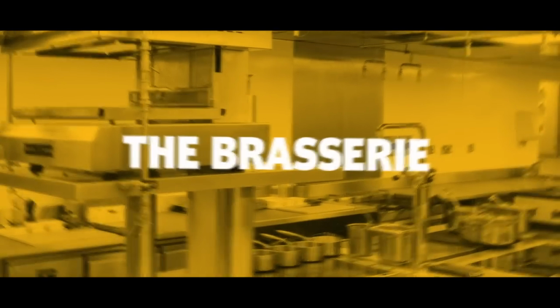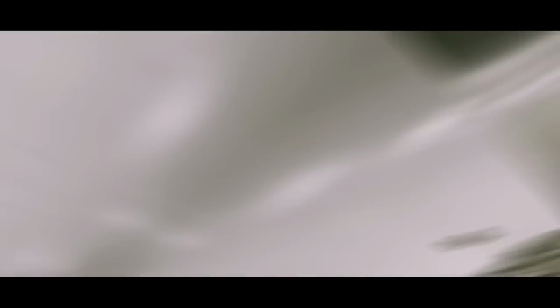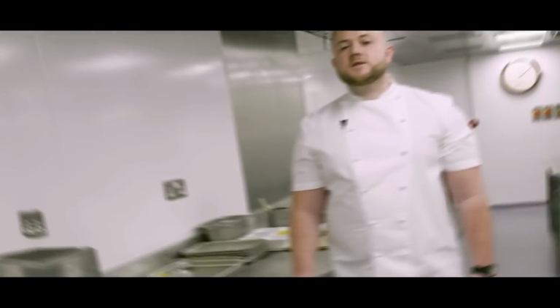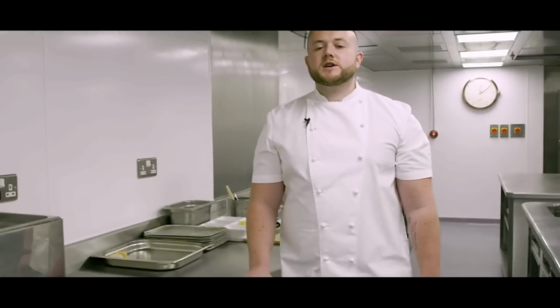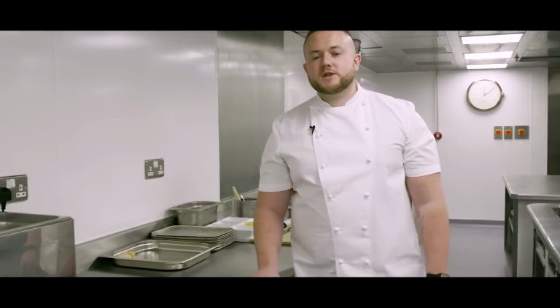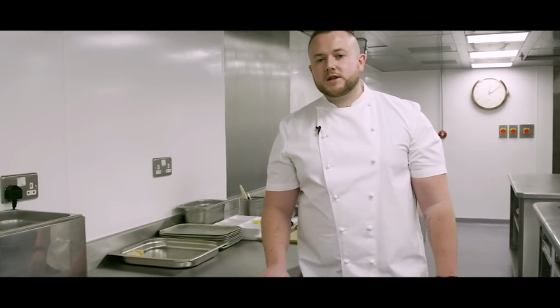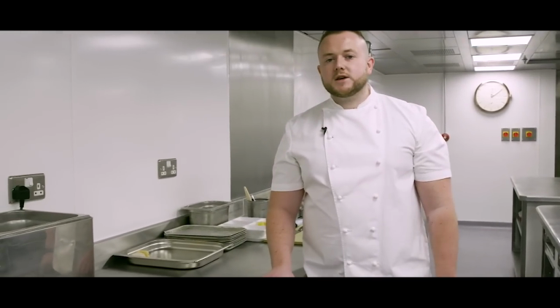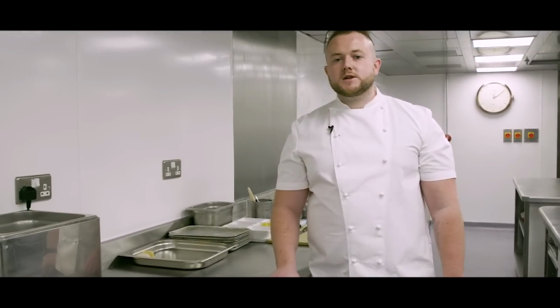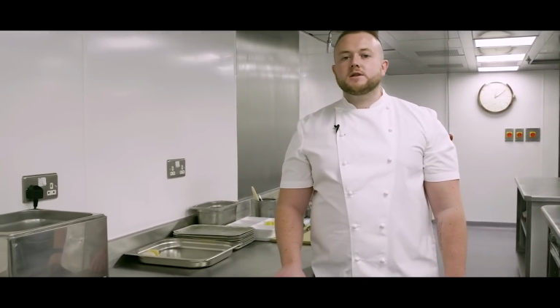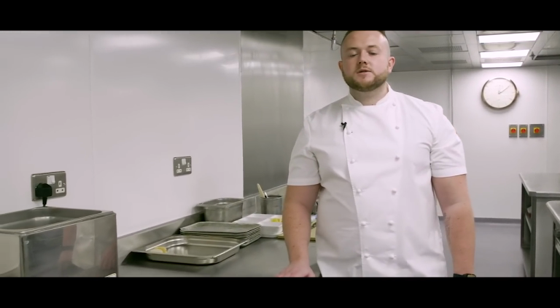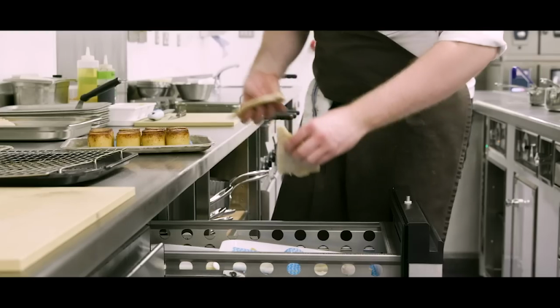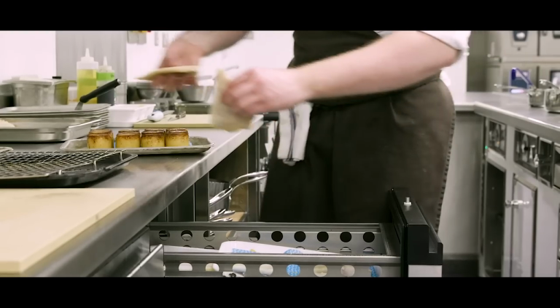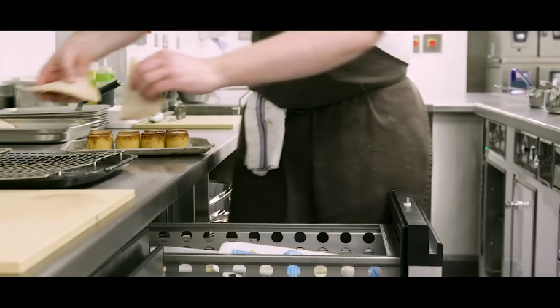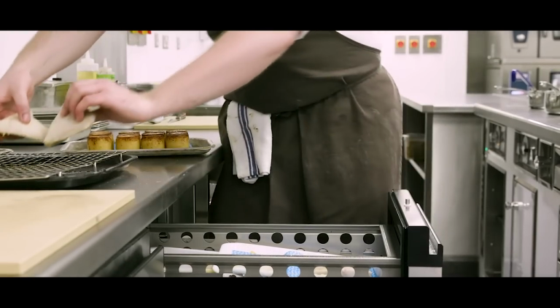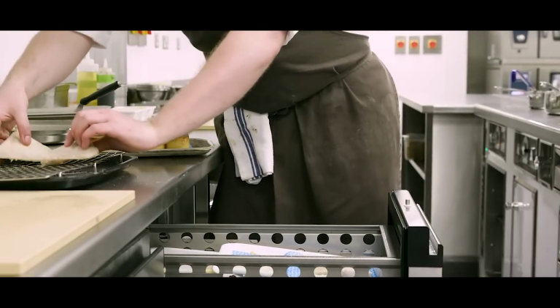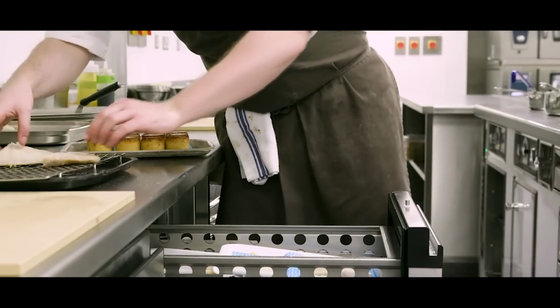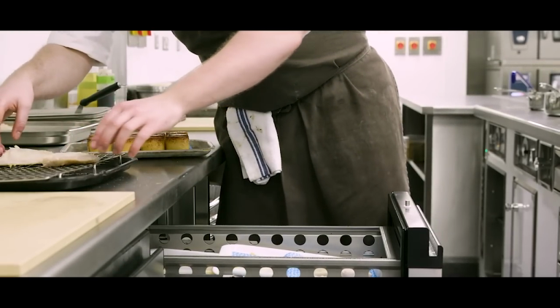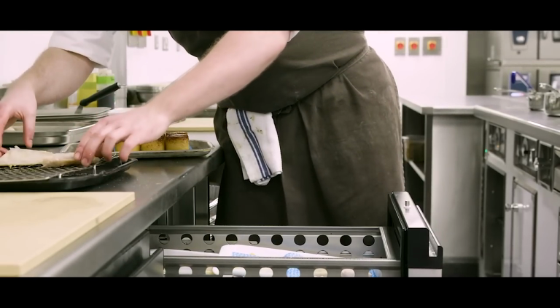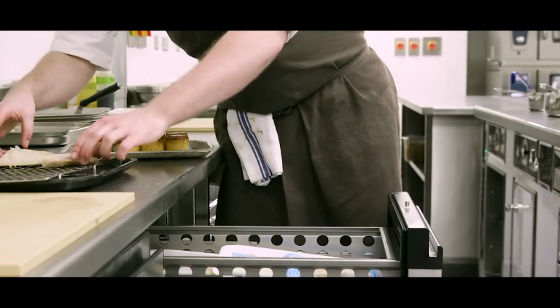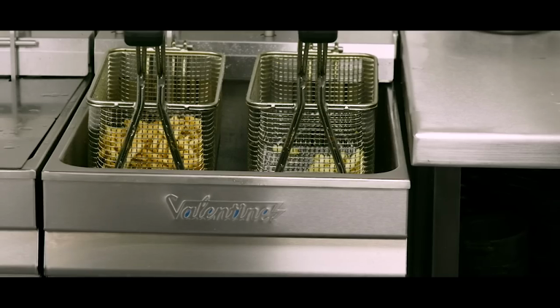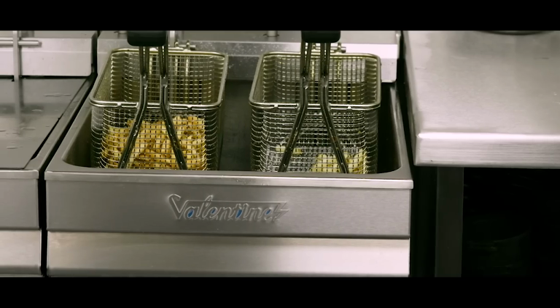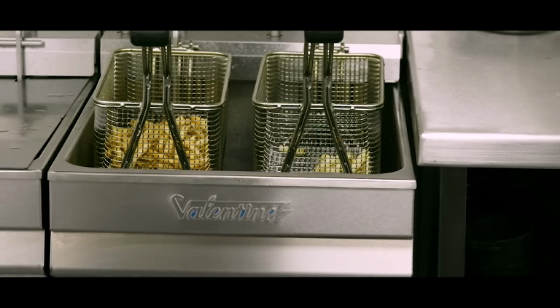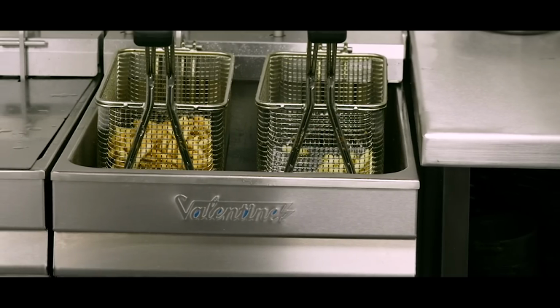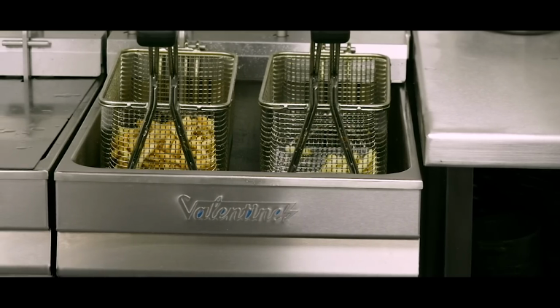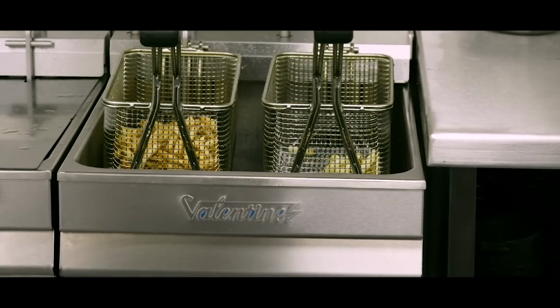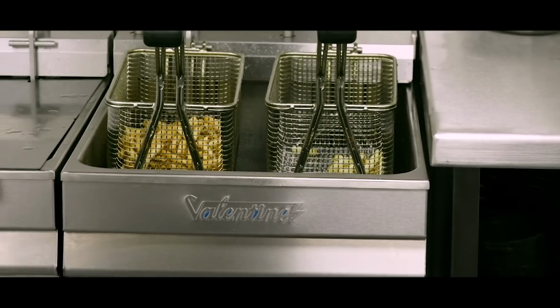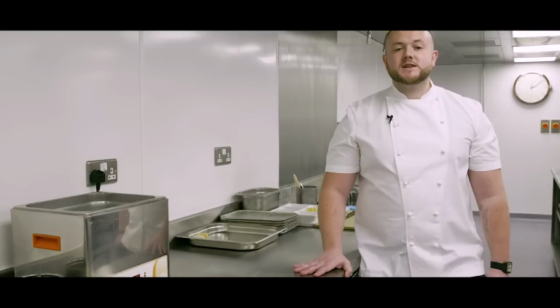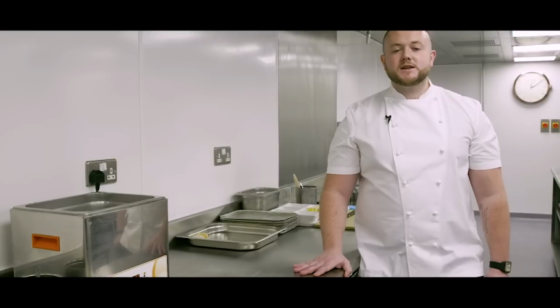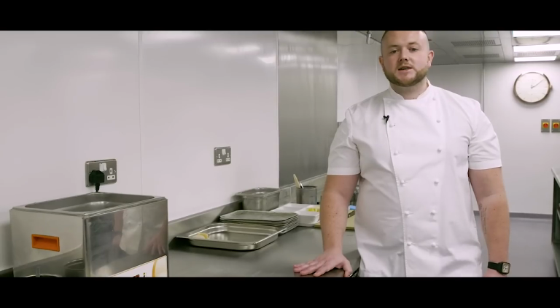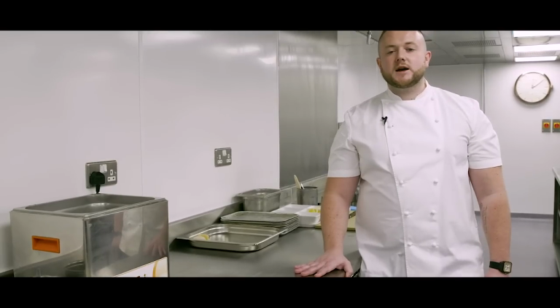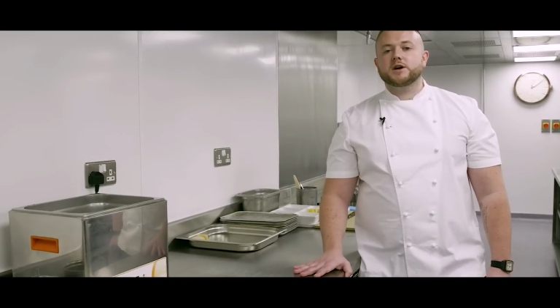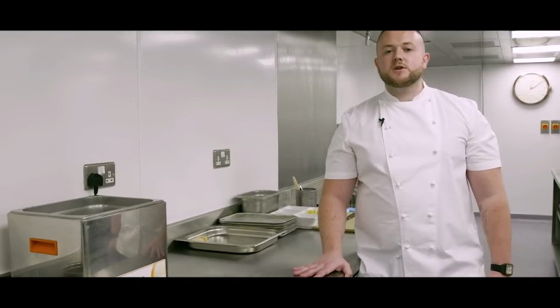This is the brasserie side of the kitchen. It was designed to create a quick and compact service for up to 60 guests in our brasserie.